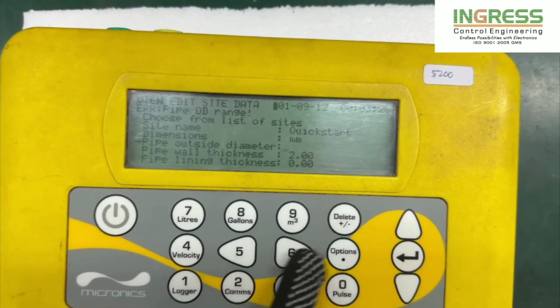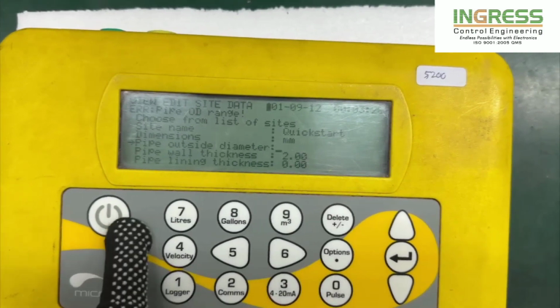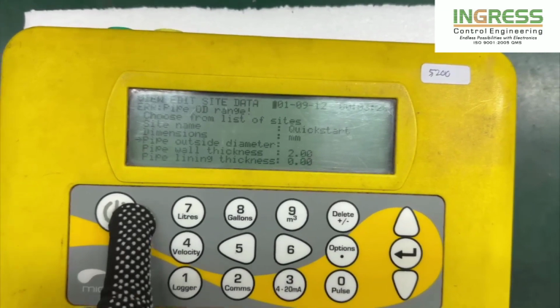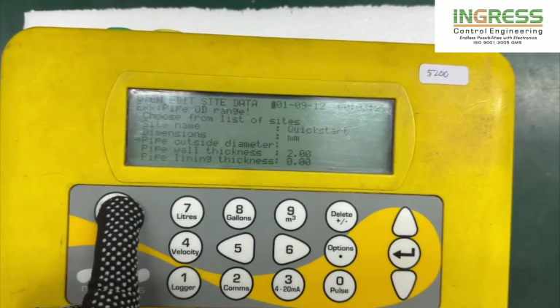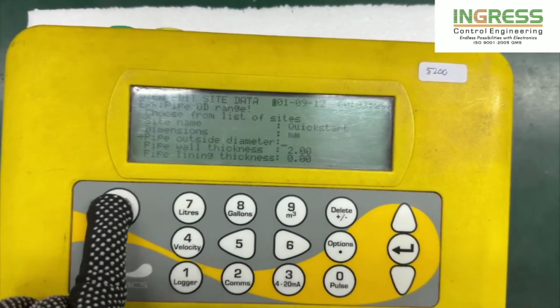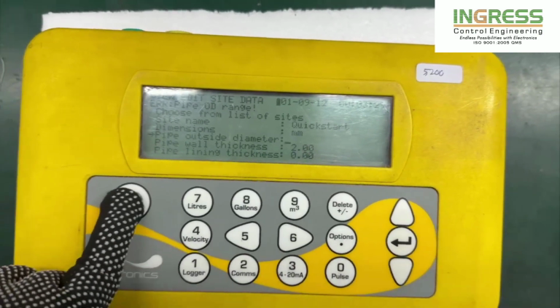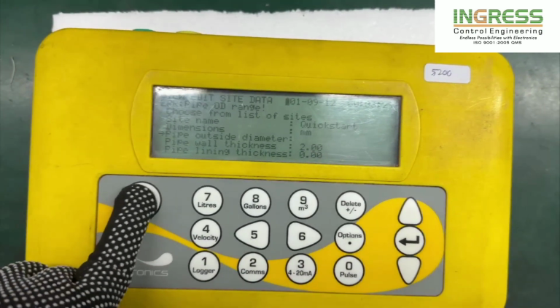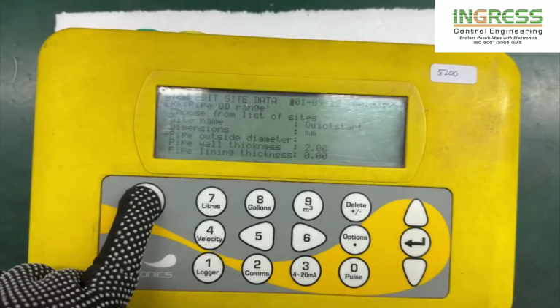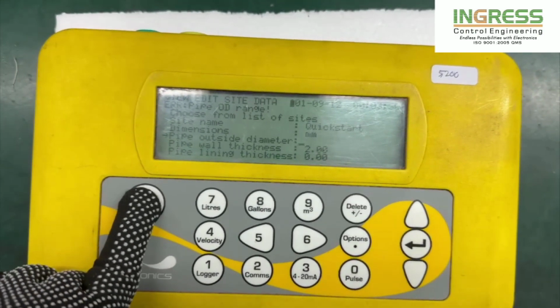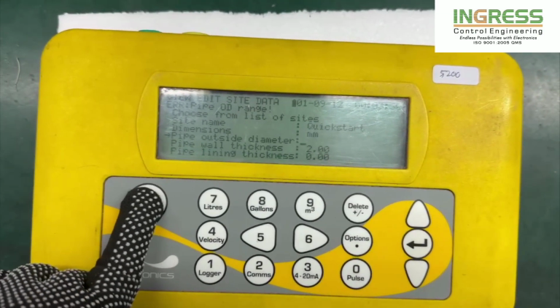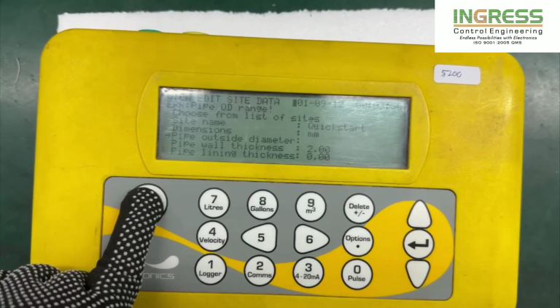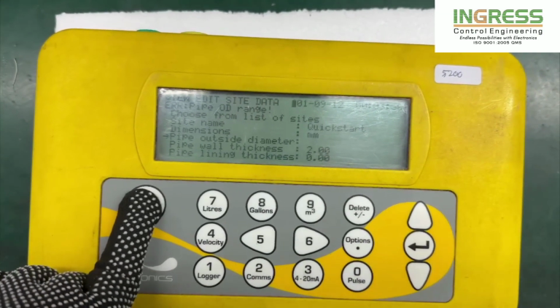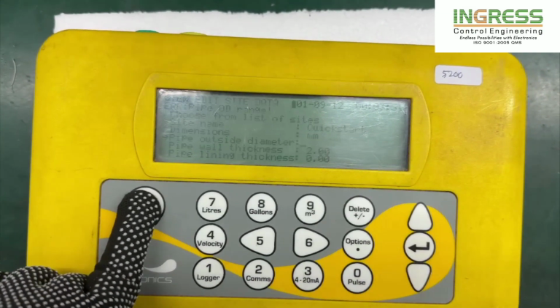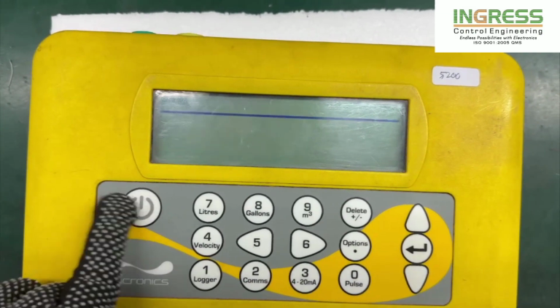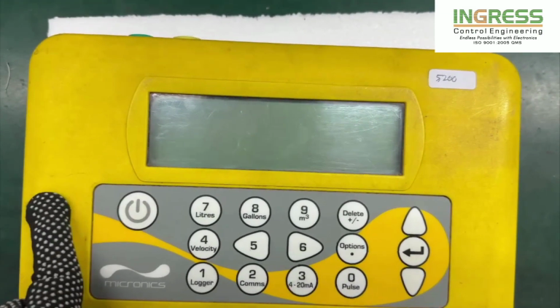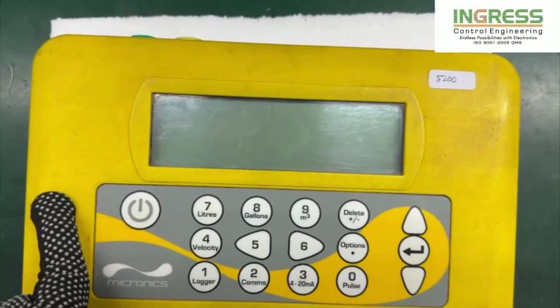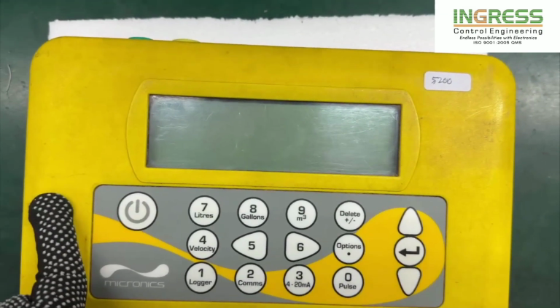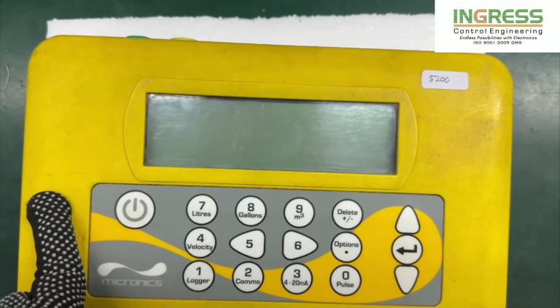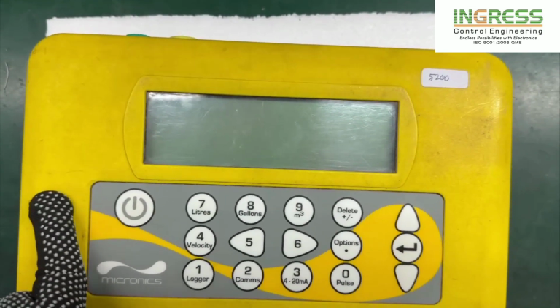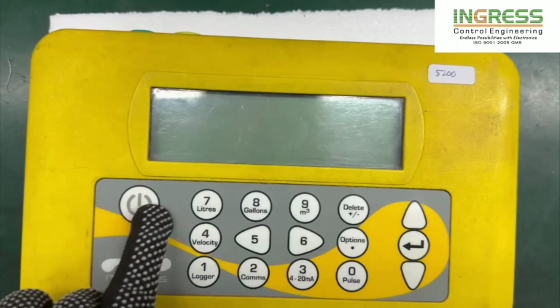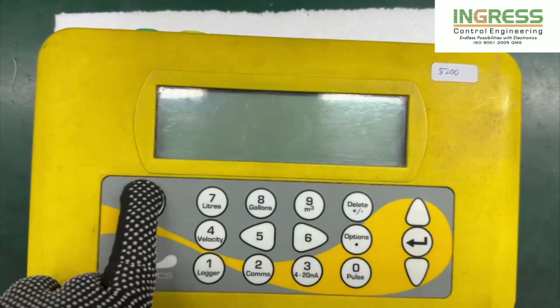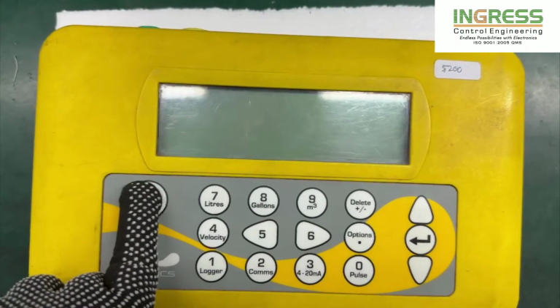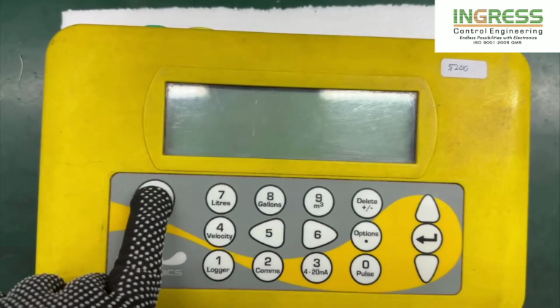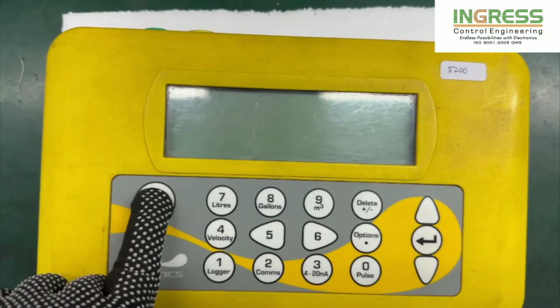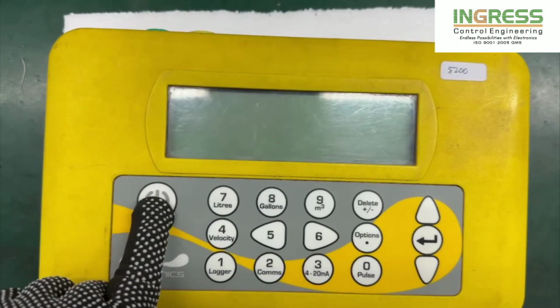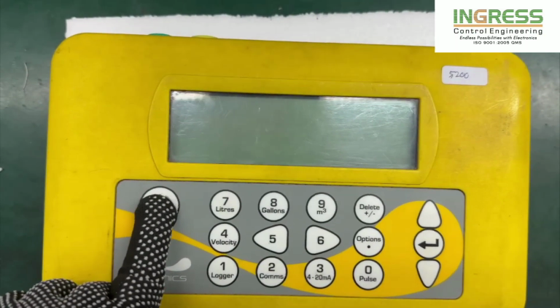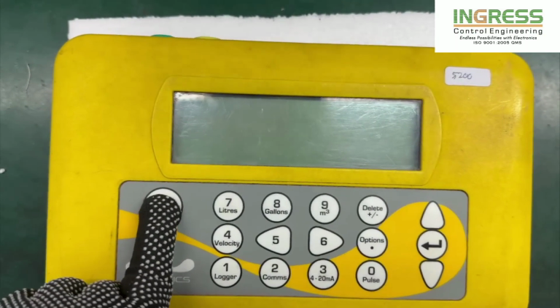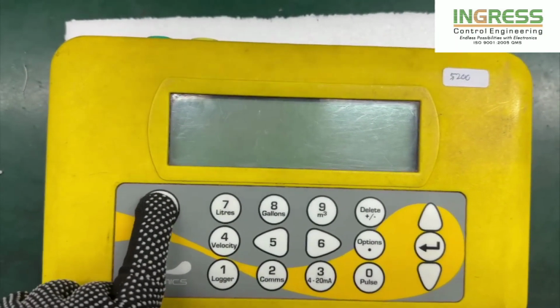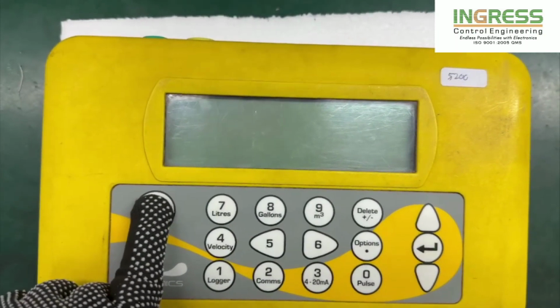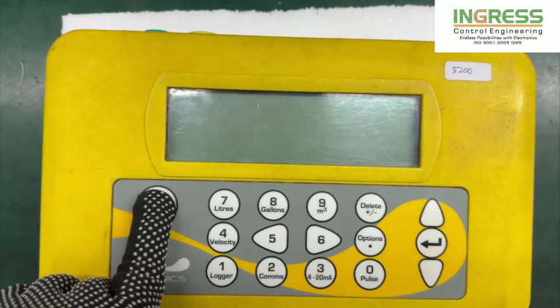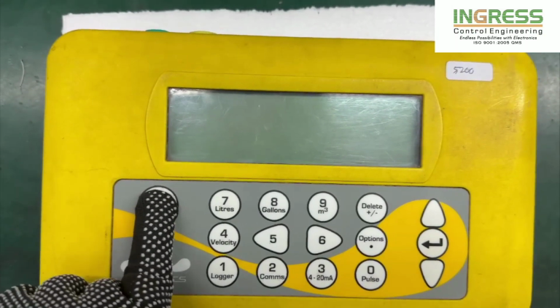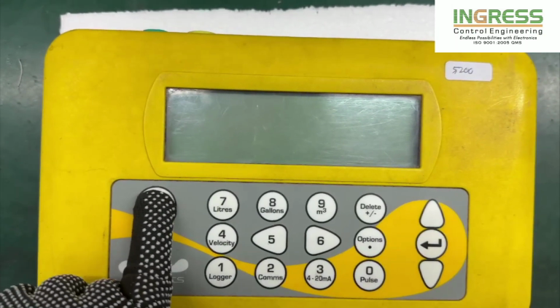And now Power off. Power off. And again Power on.